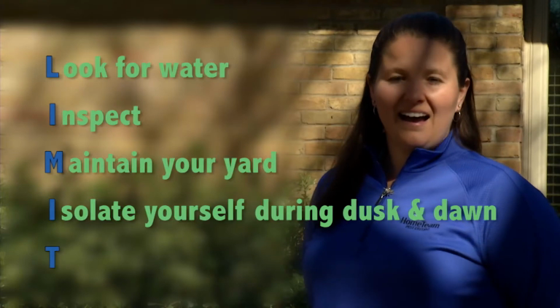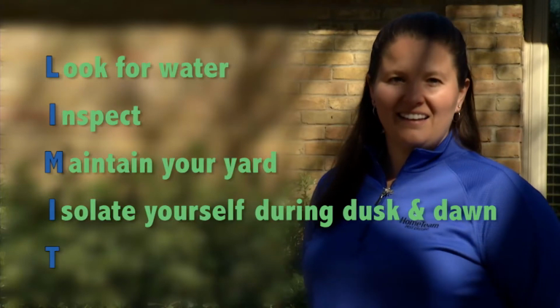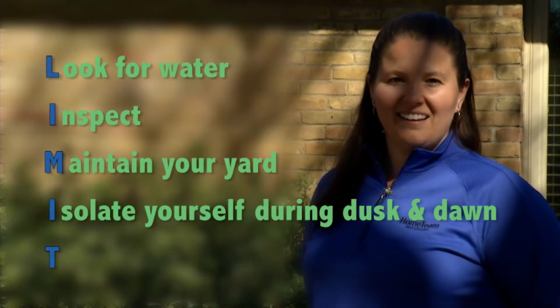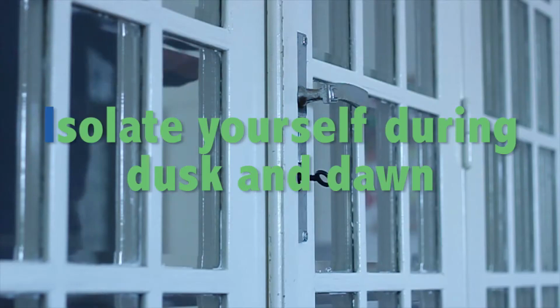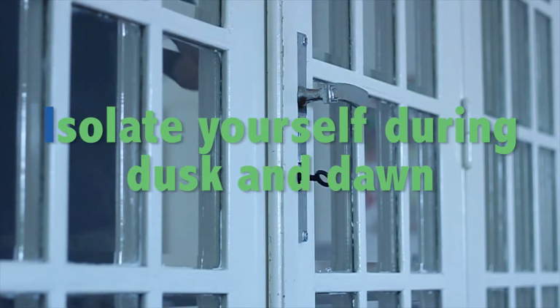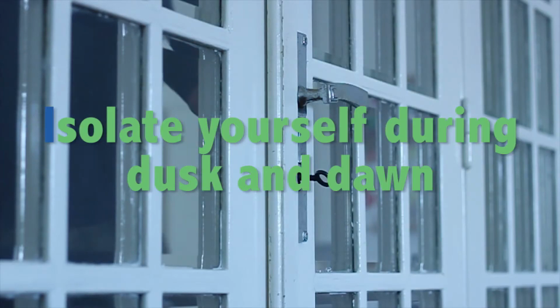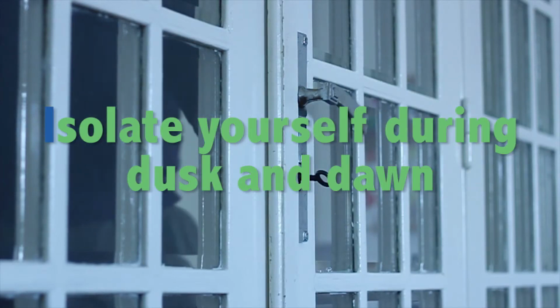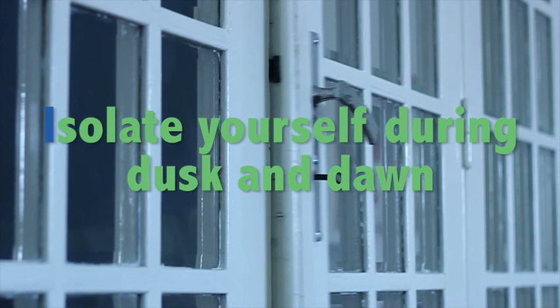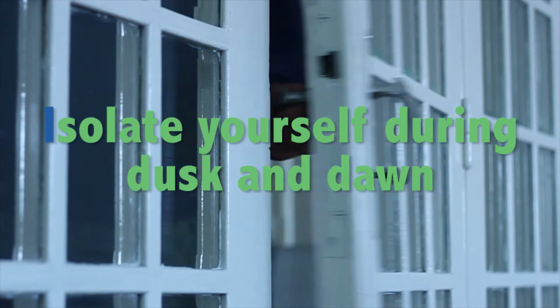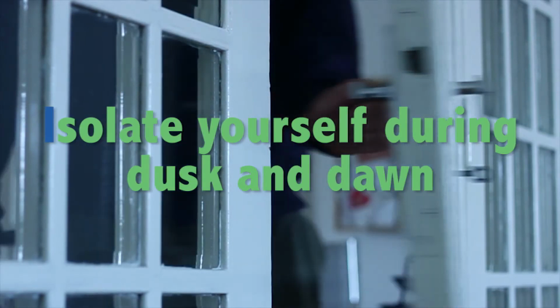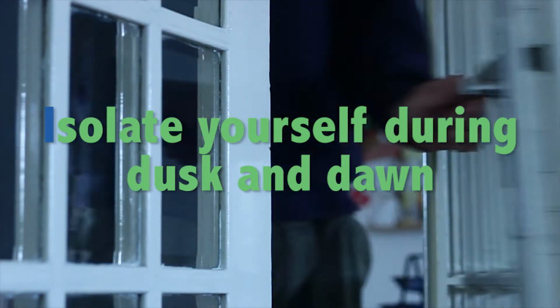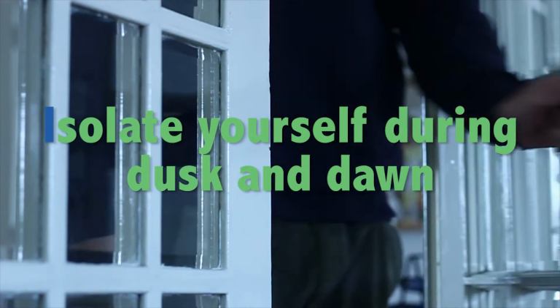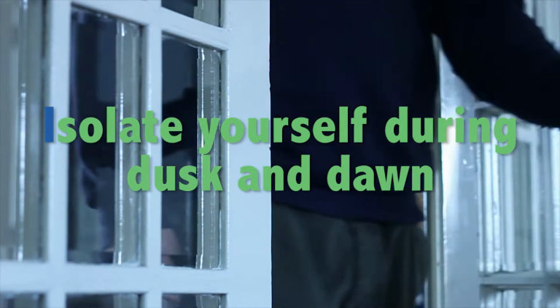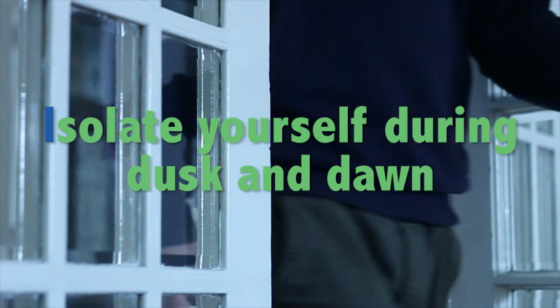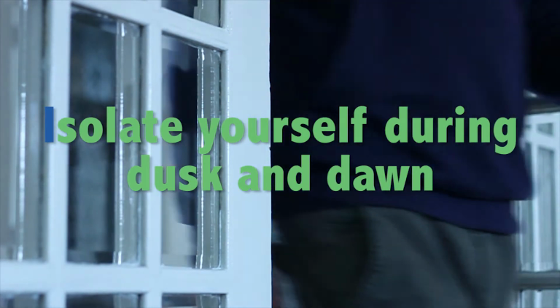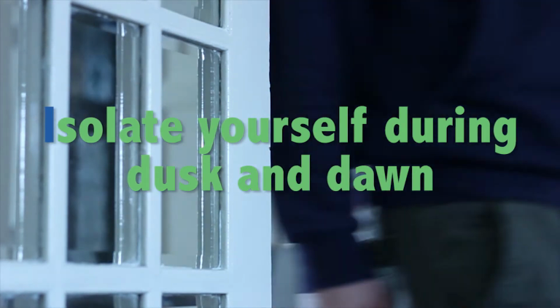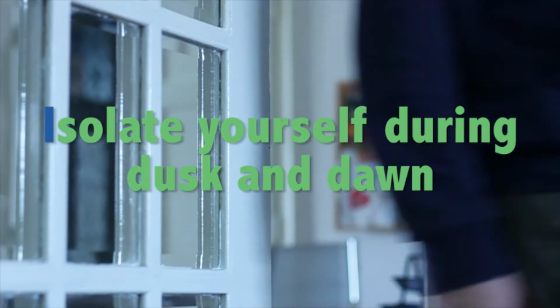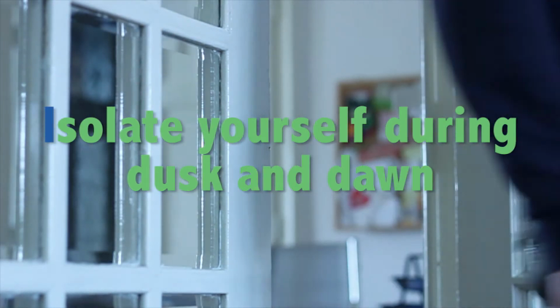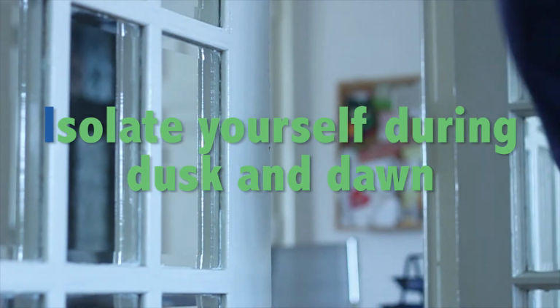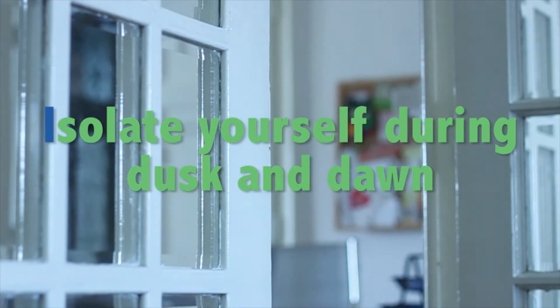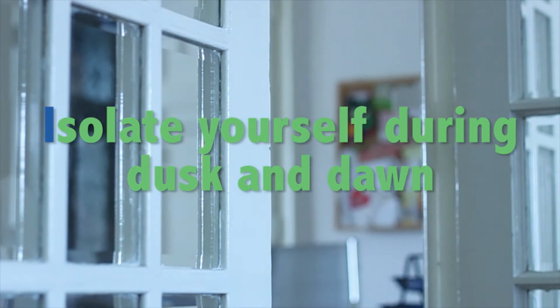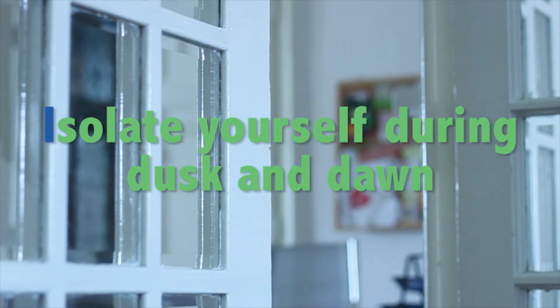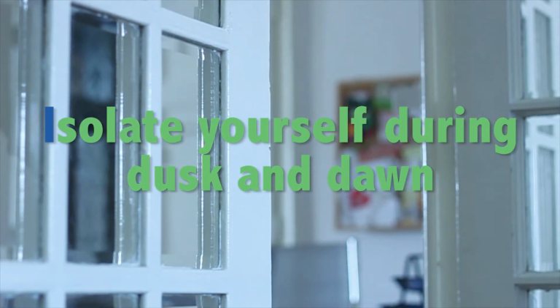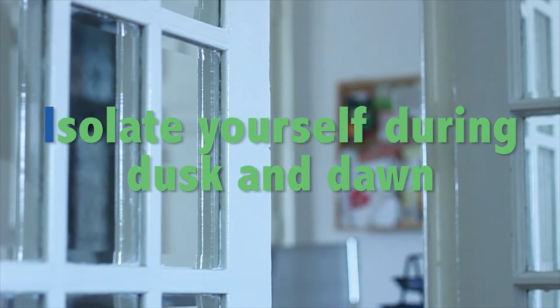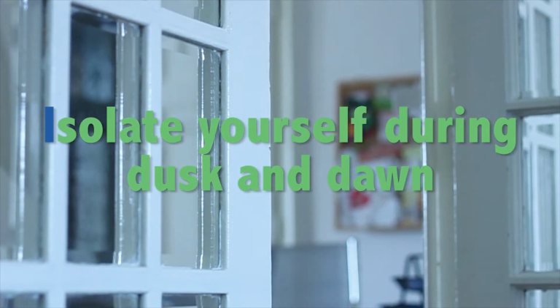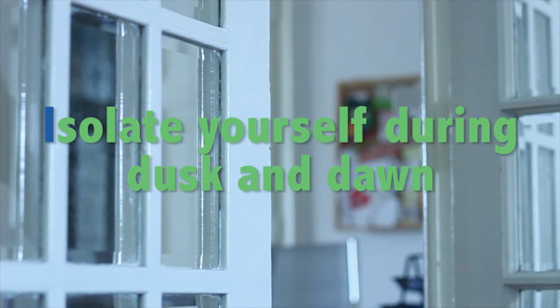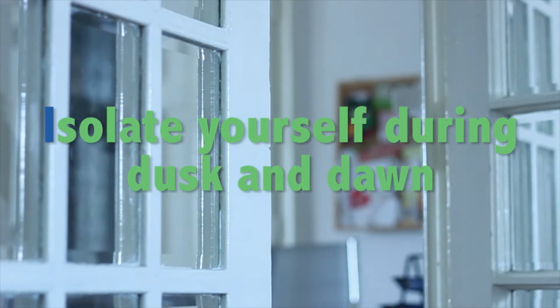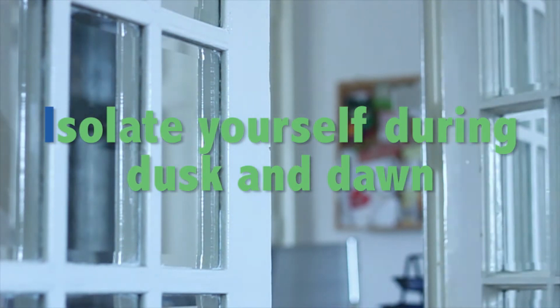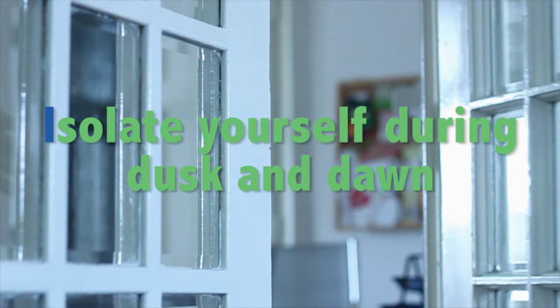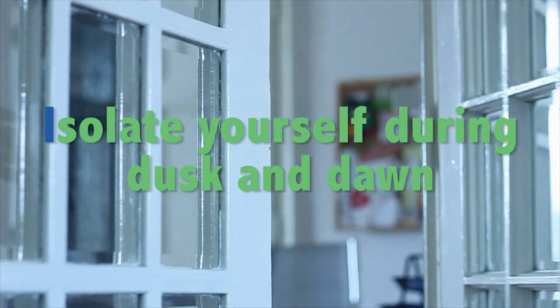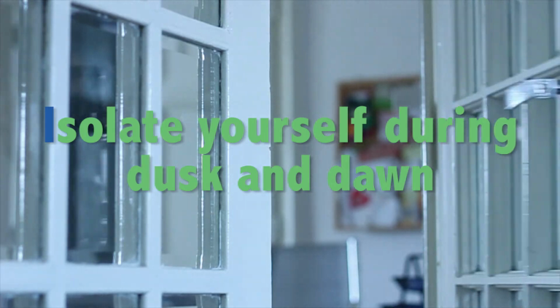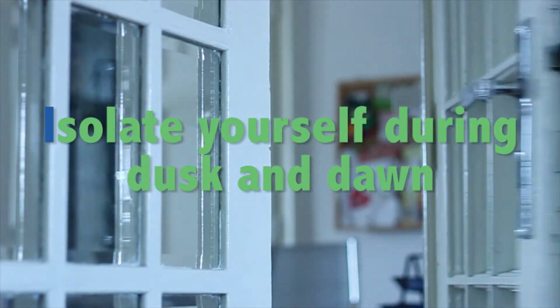I — Isolate yourself from mosquitoes during dusk and dawn when they're most active.